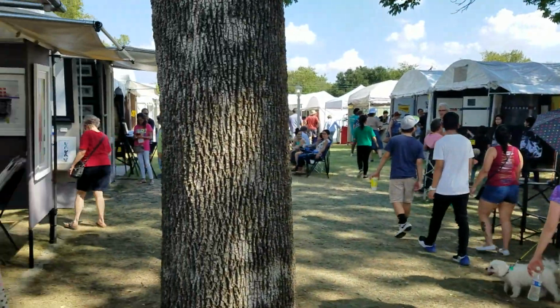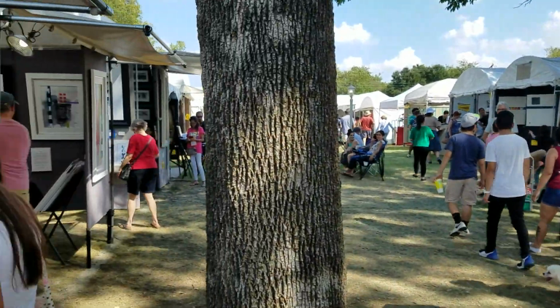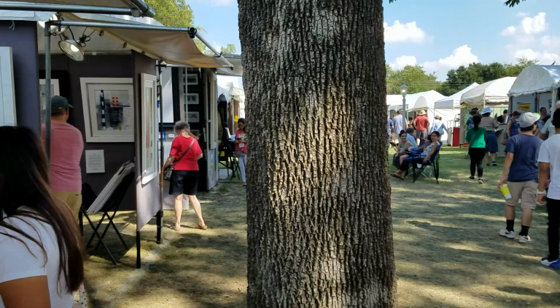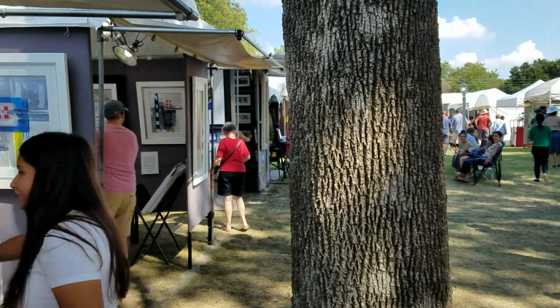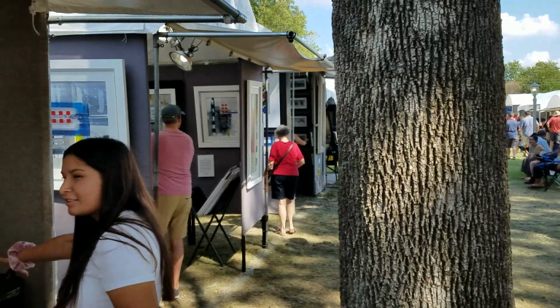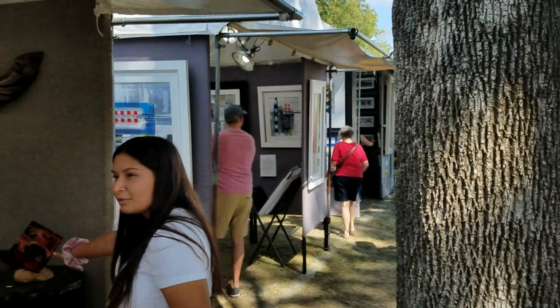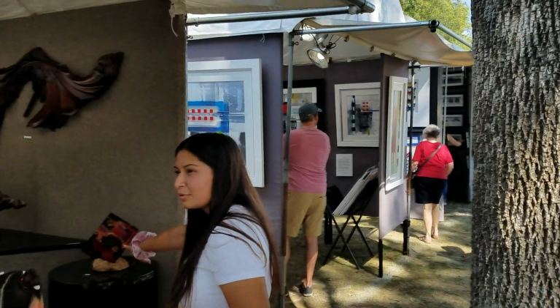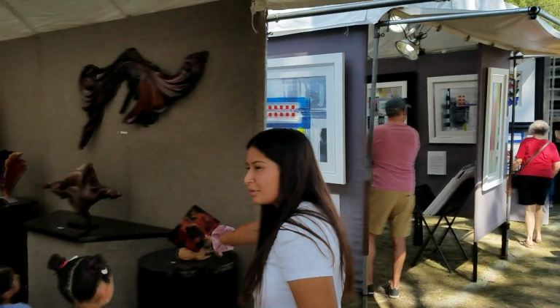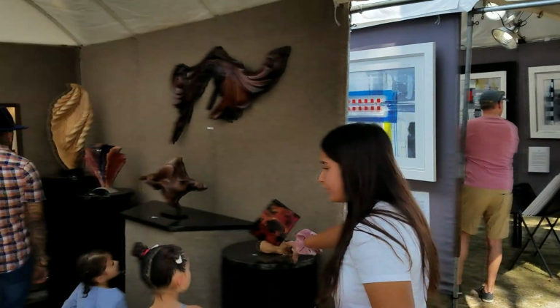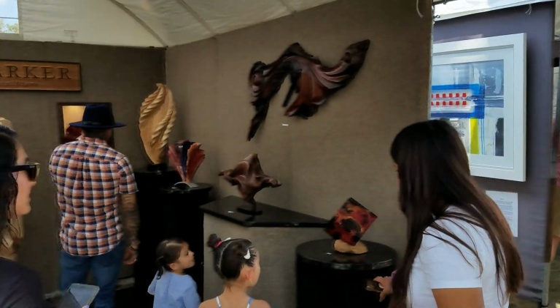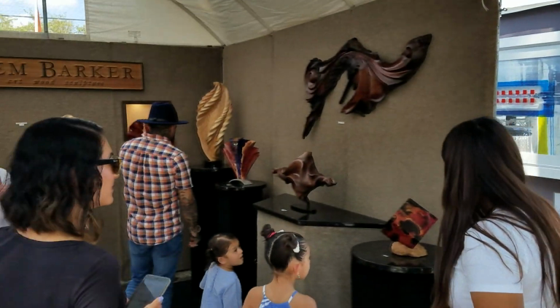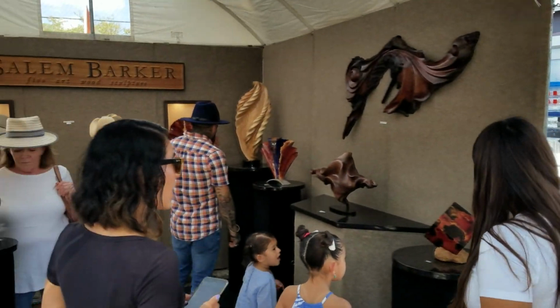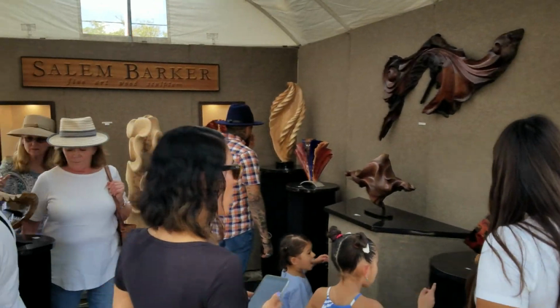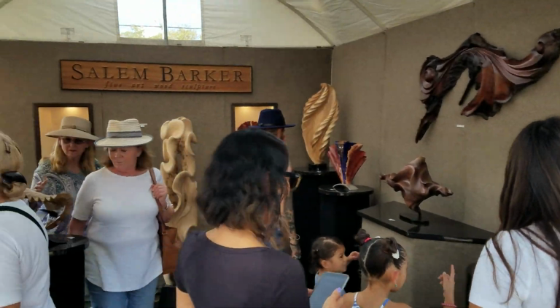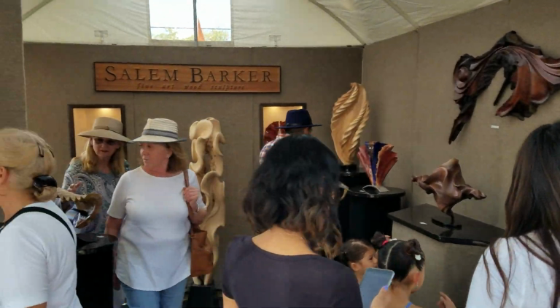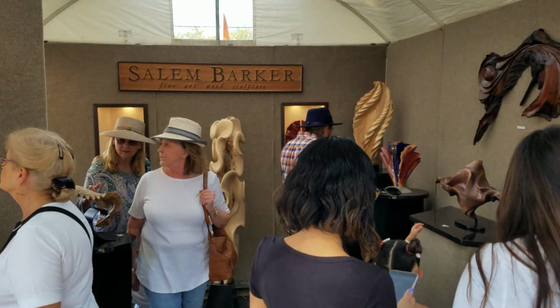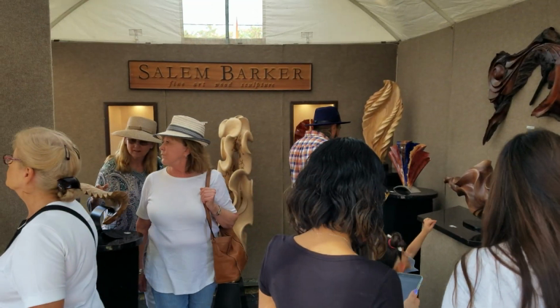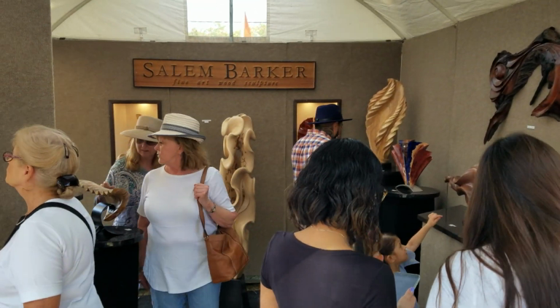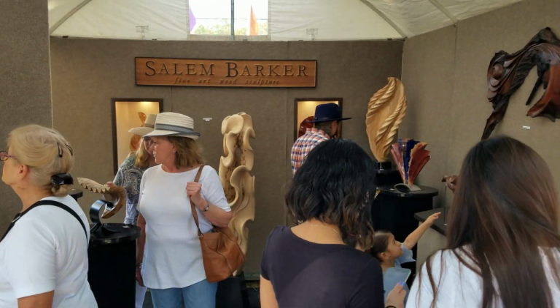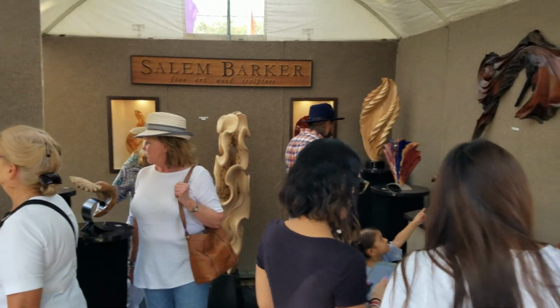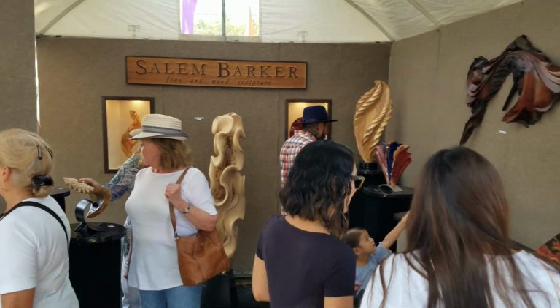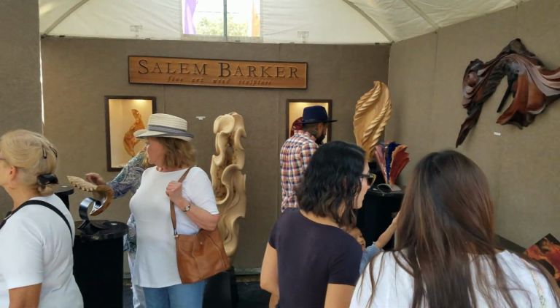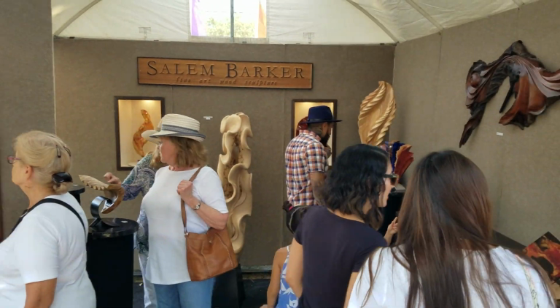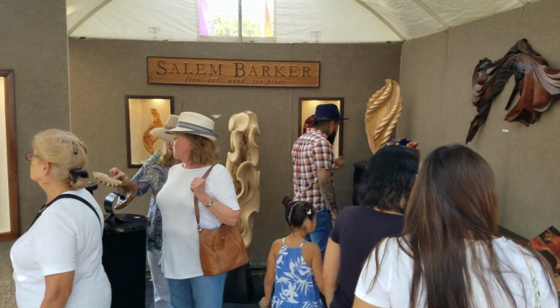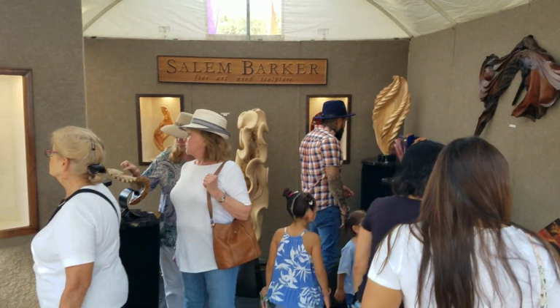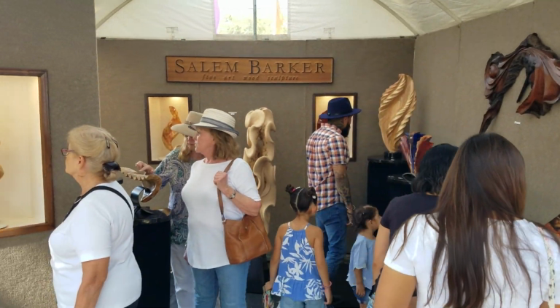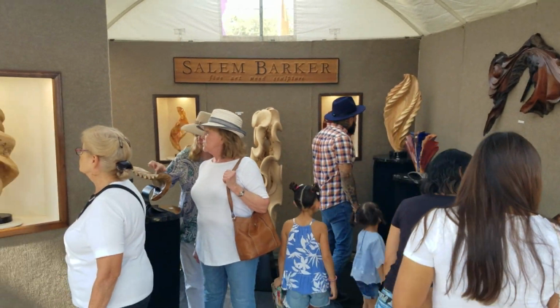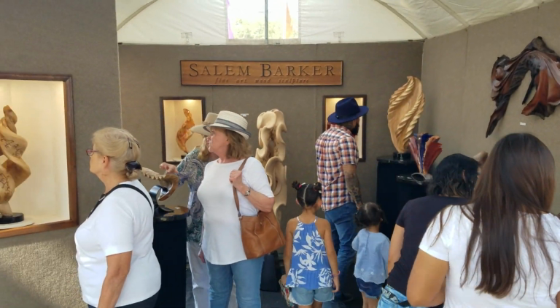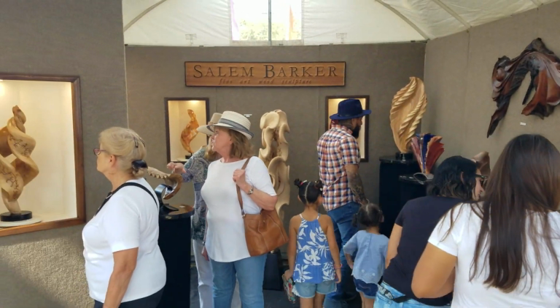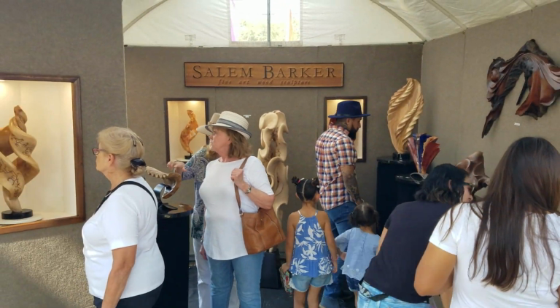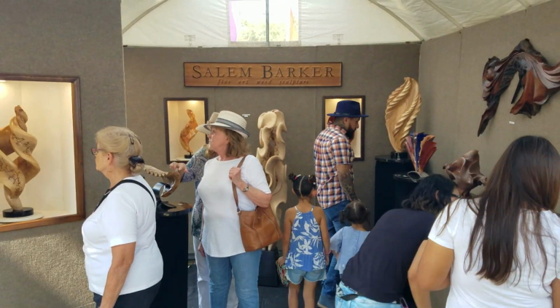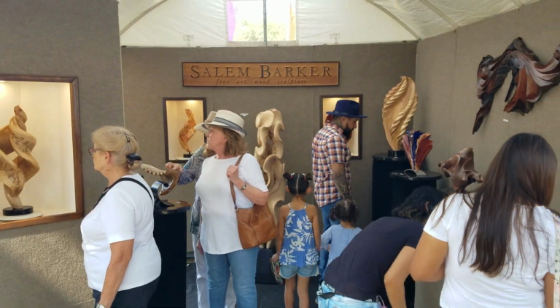It's been a good show here in Richardson, Texas. See you later.